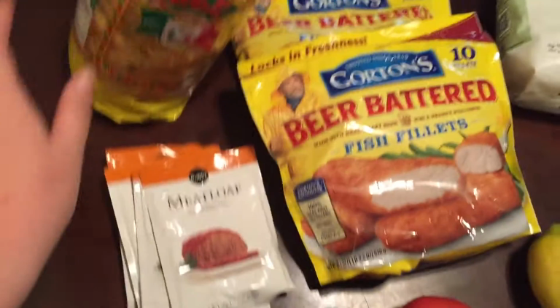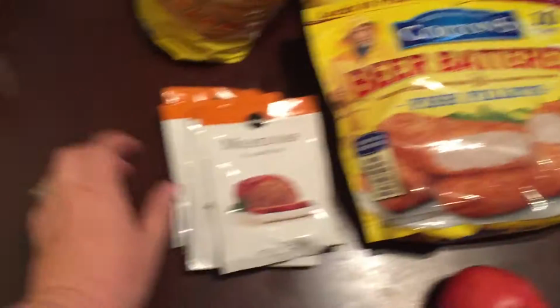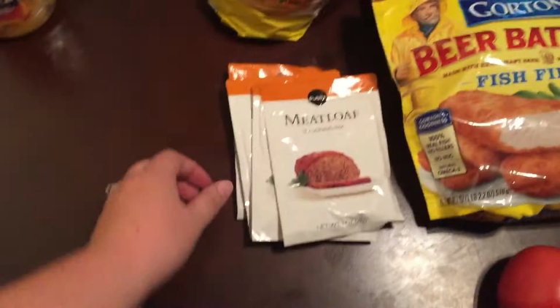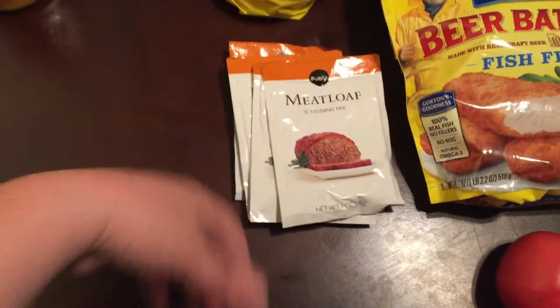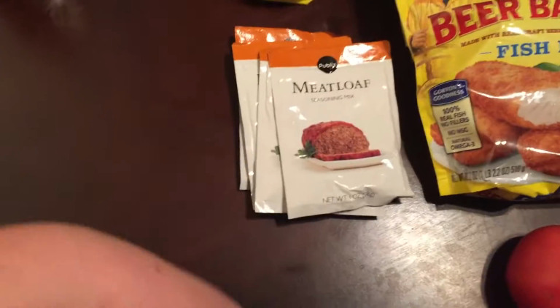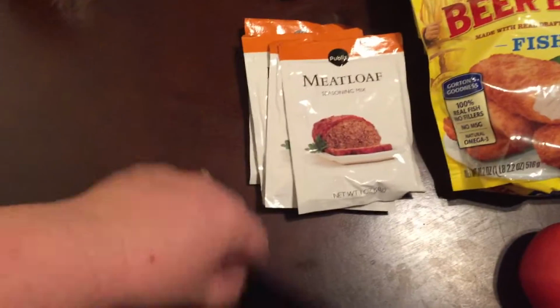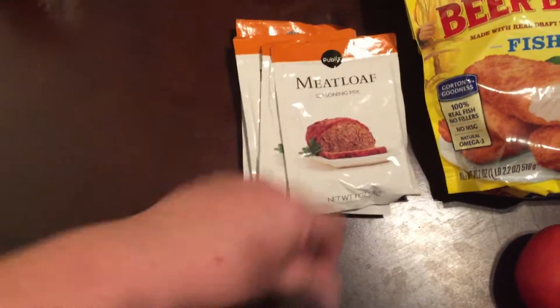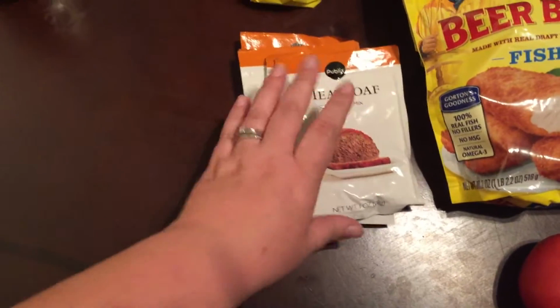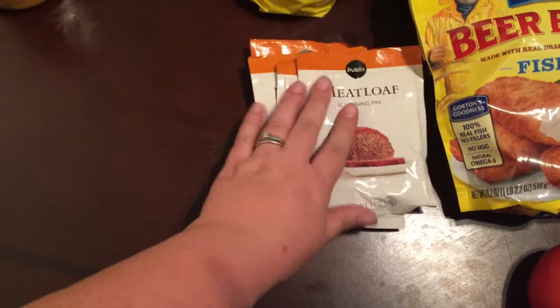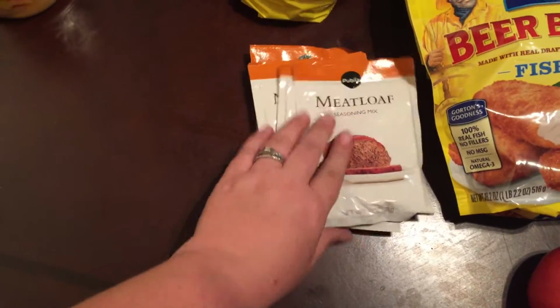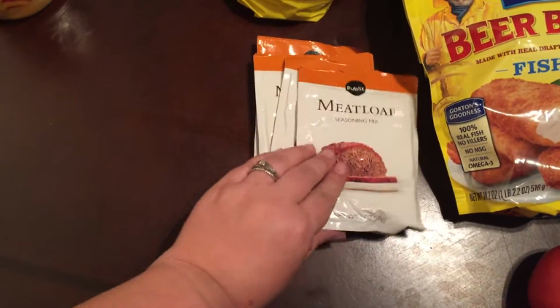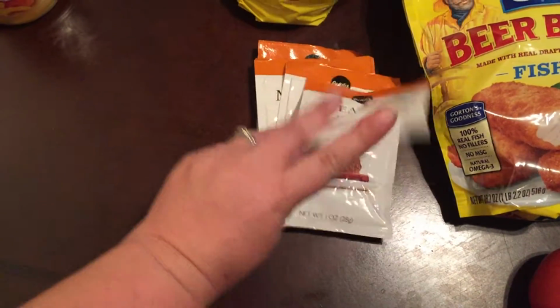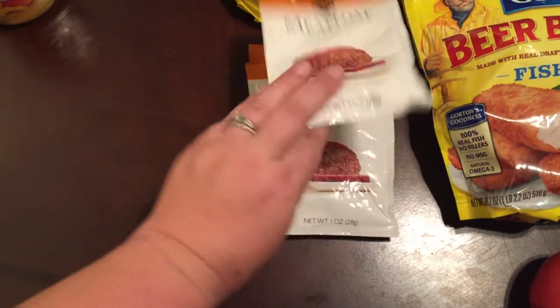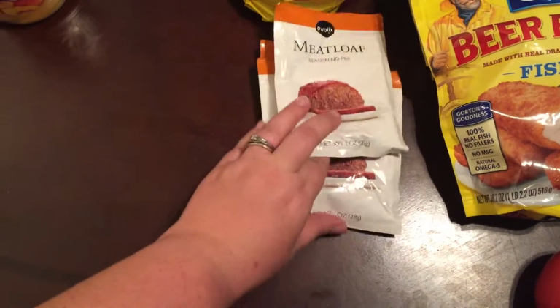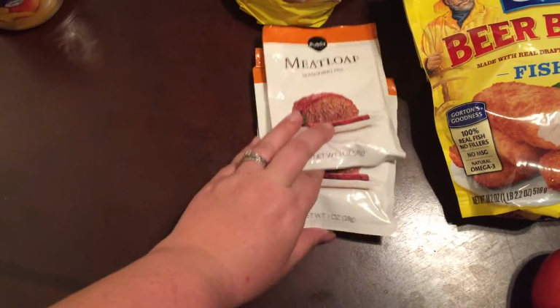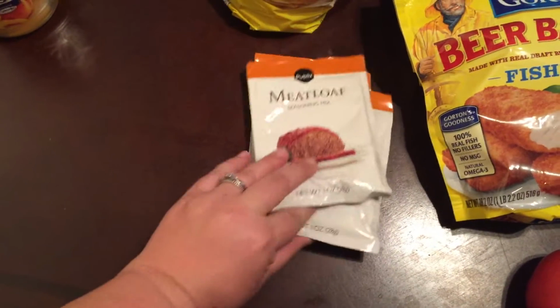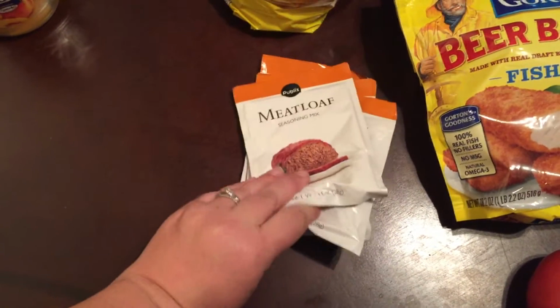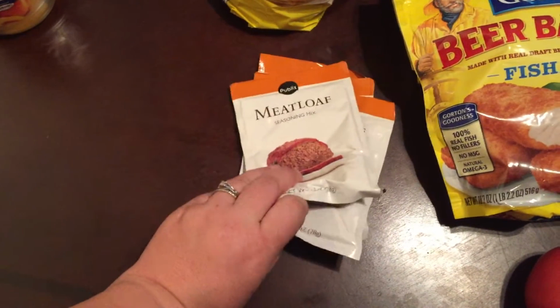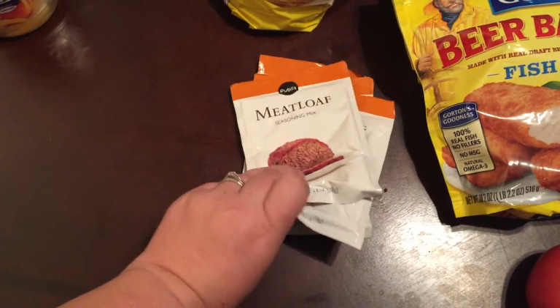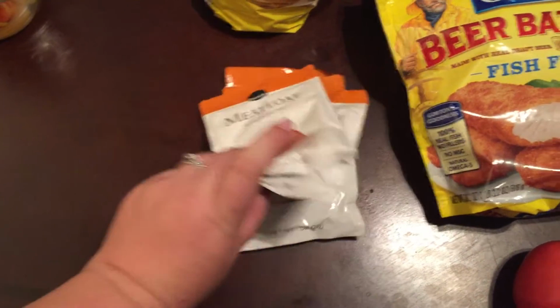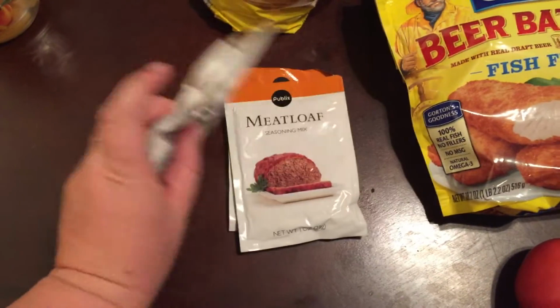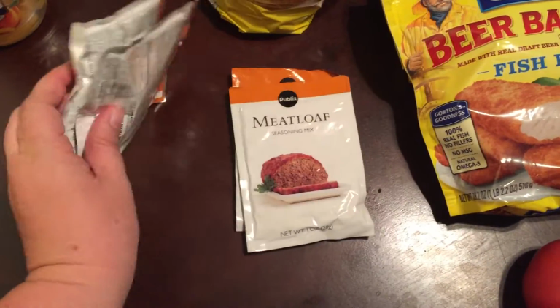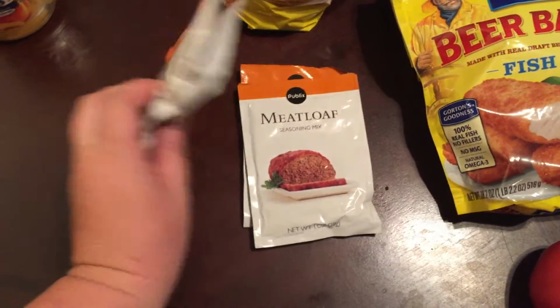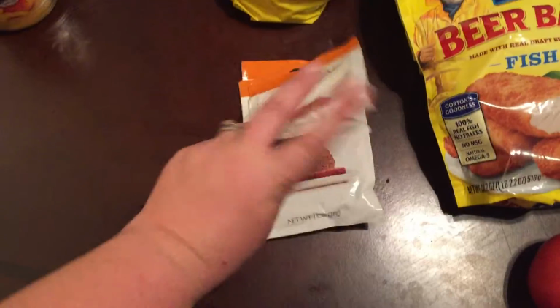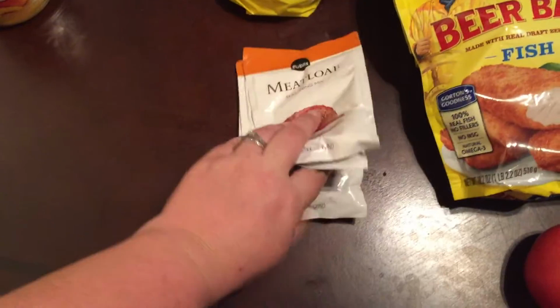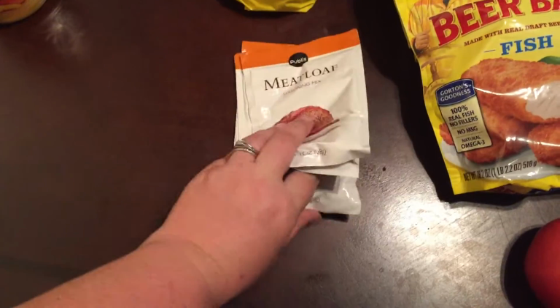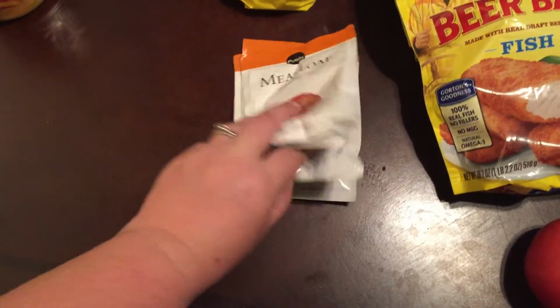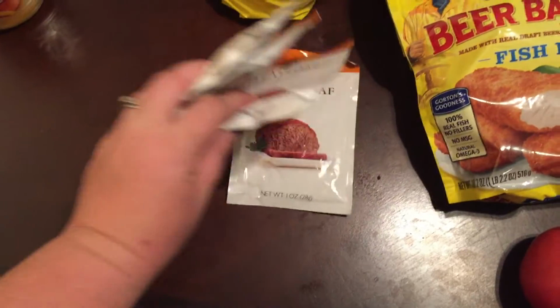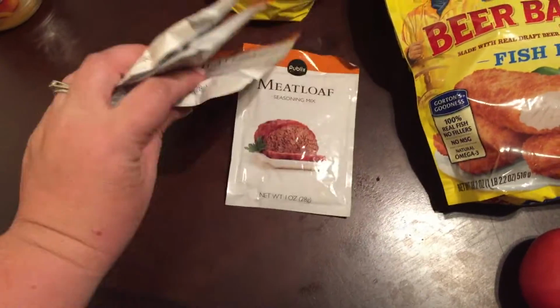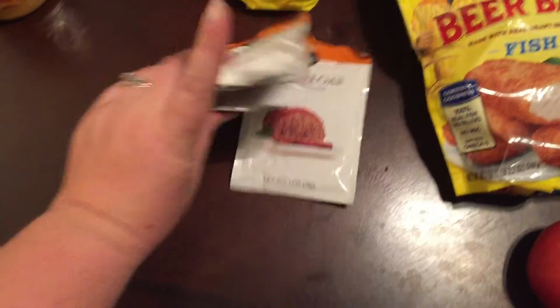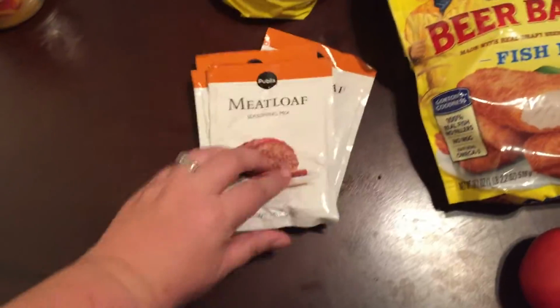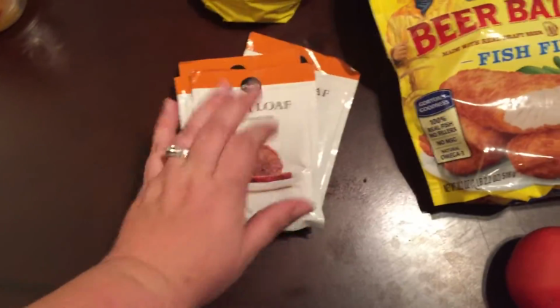I got a few packs of meatloaf mix — I got four actually, because we make meatloaf a lot, so that way I won't run out for a while.